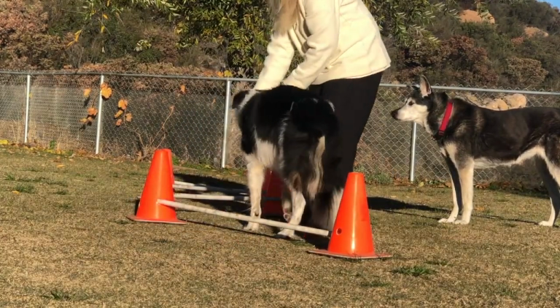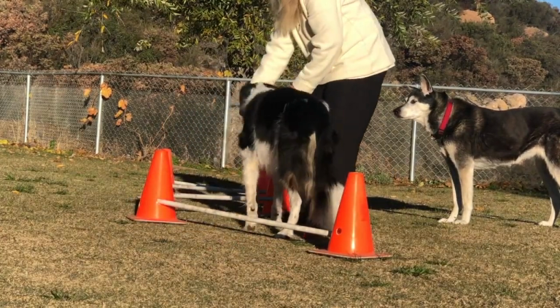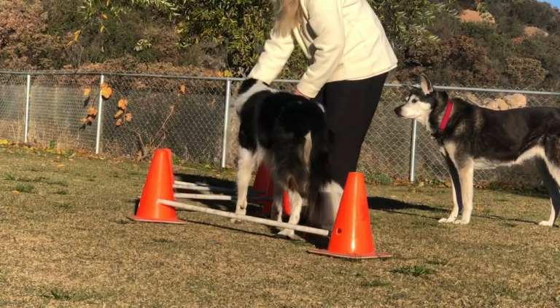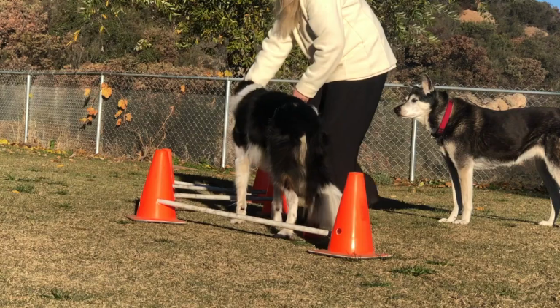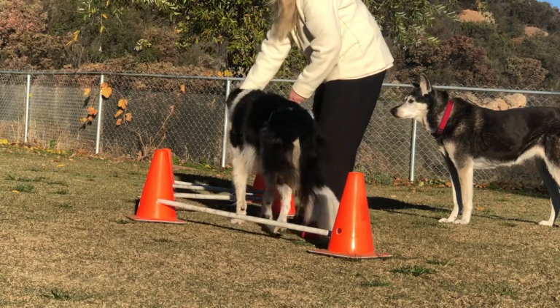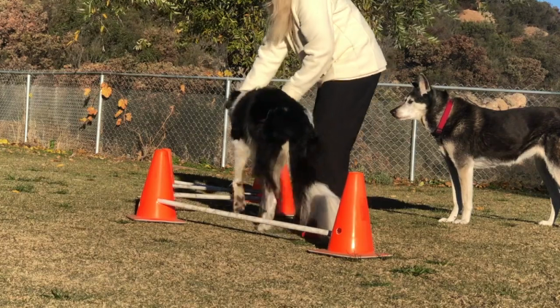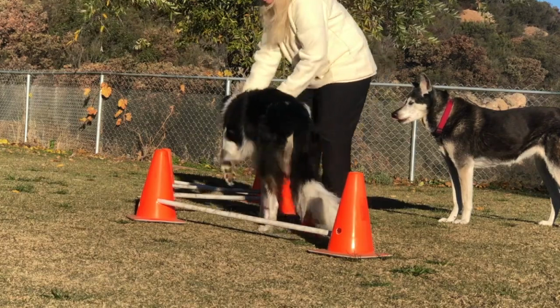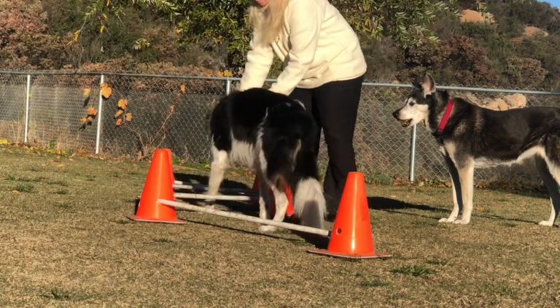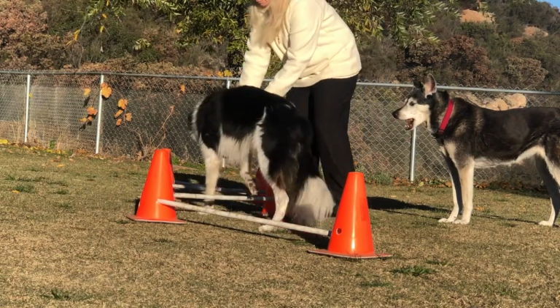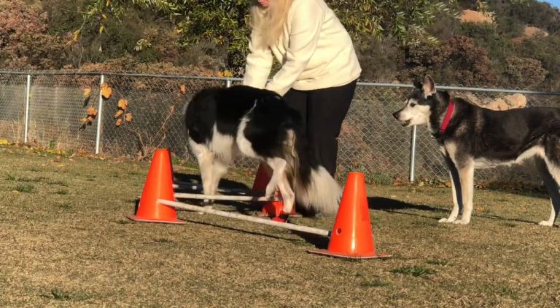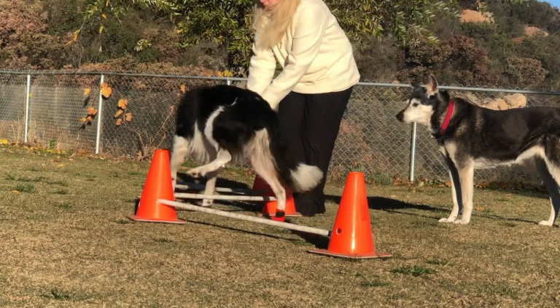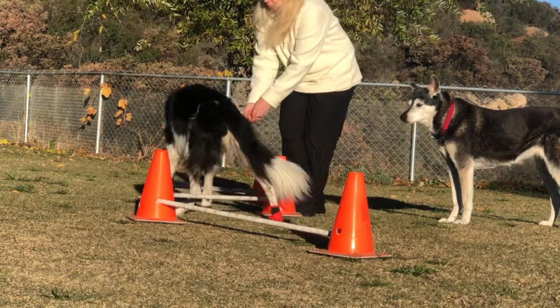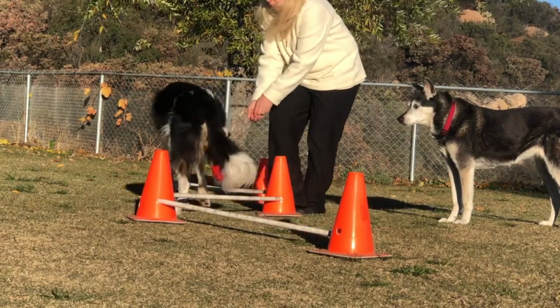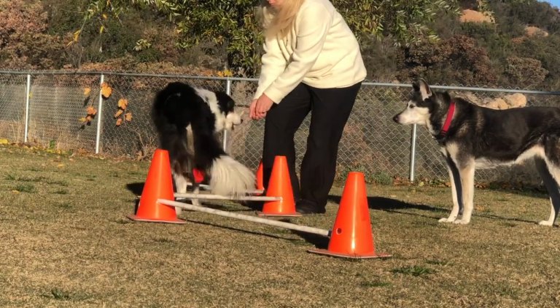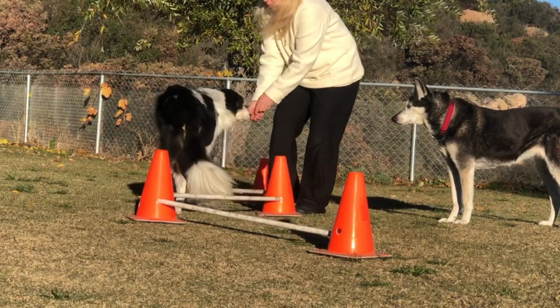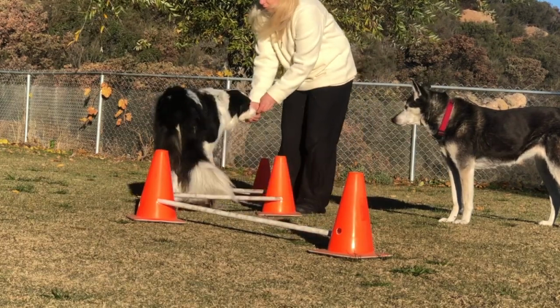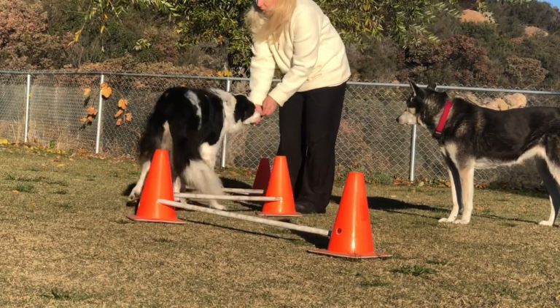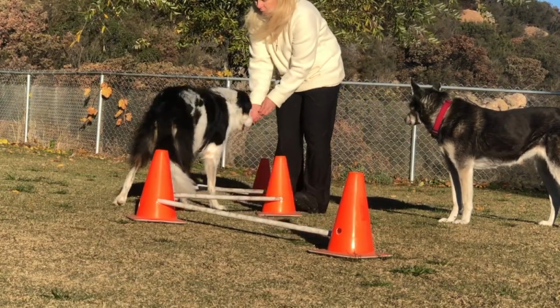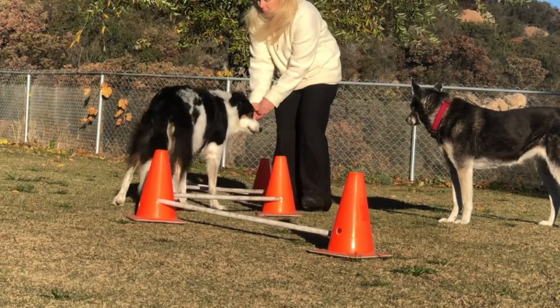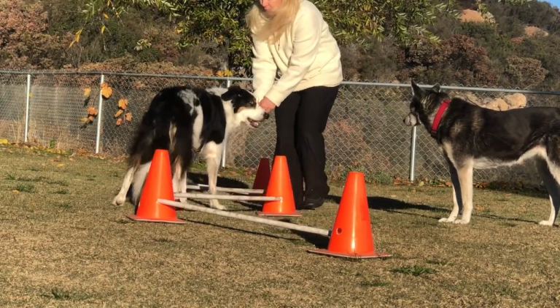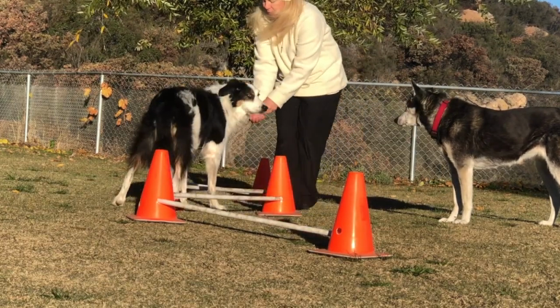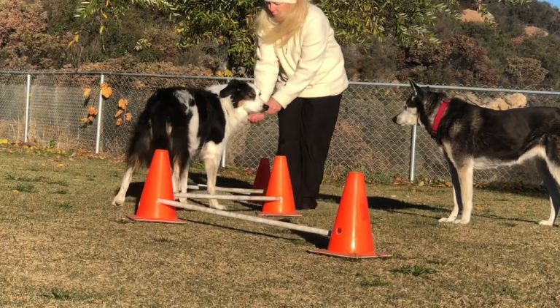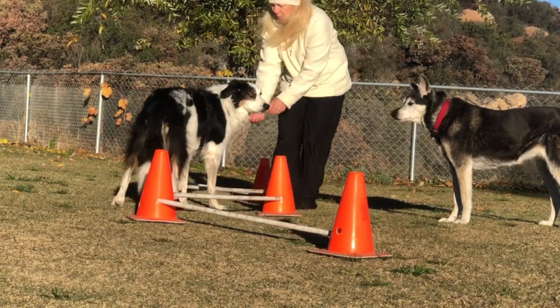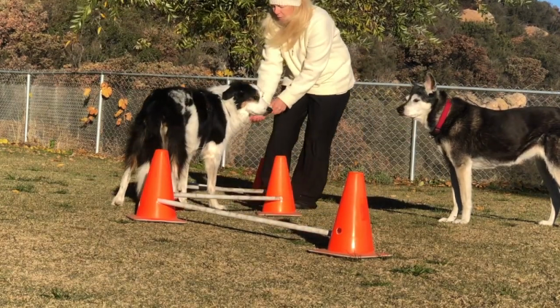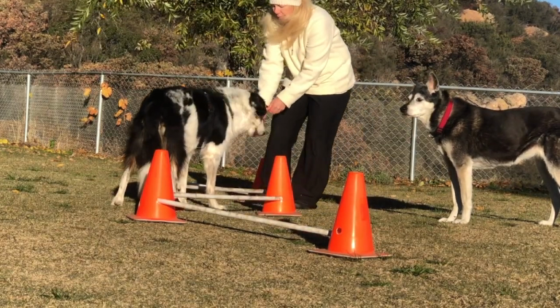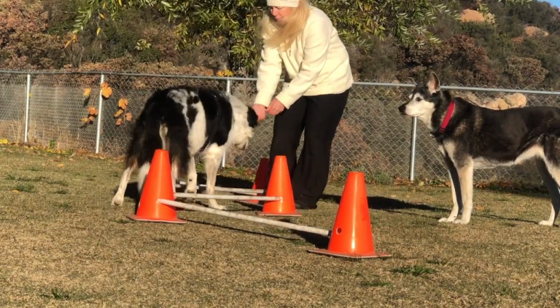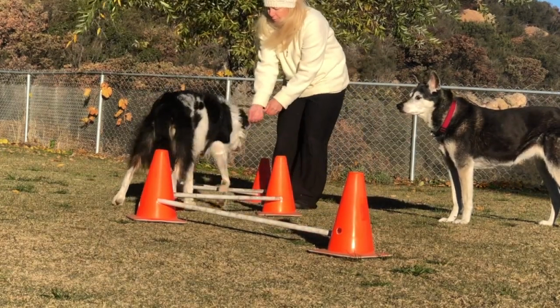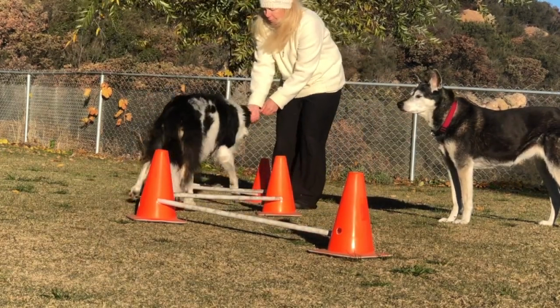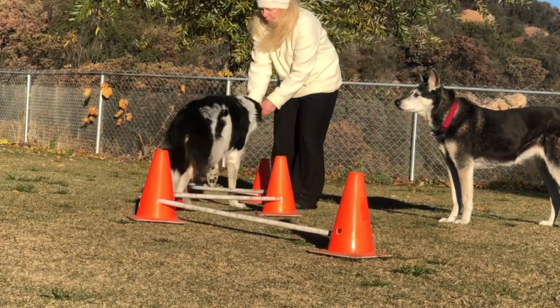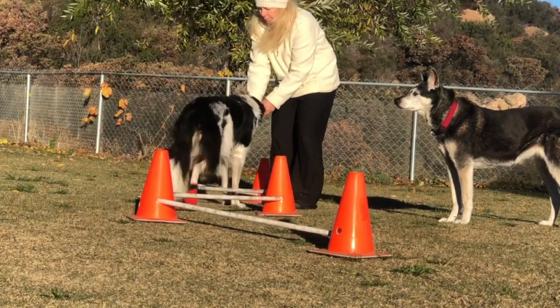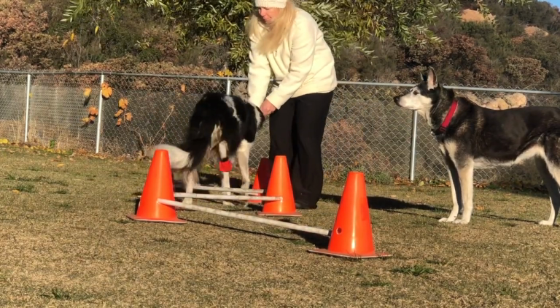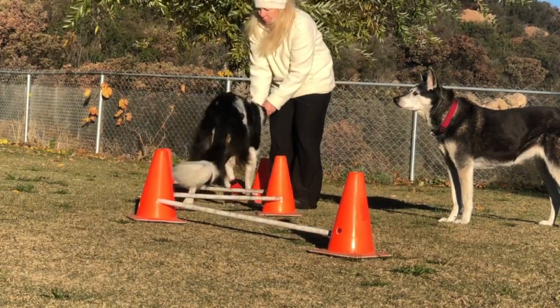Twix has recovered a lot more since this video was shot back in November of 2018.